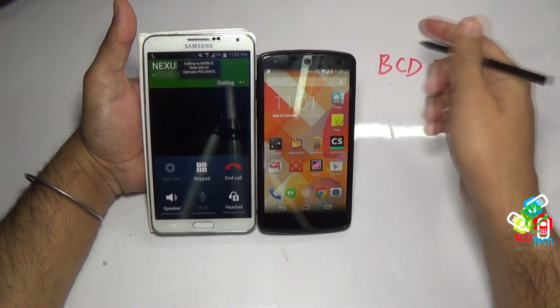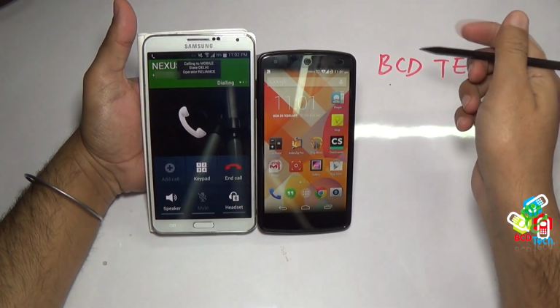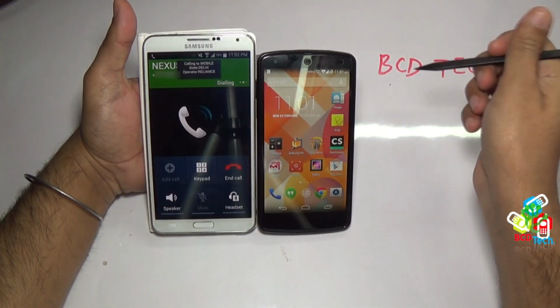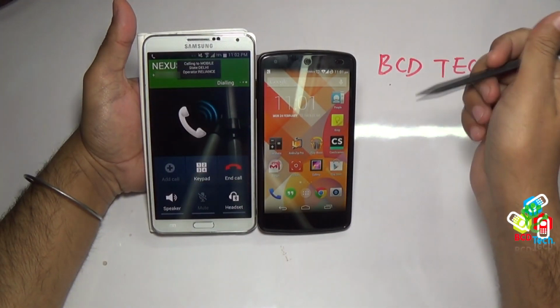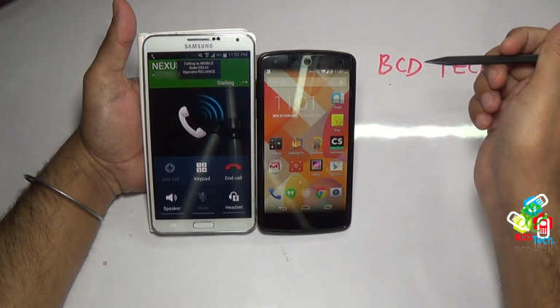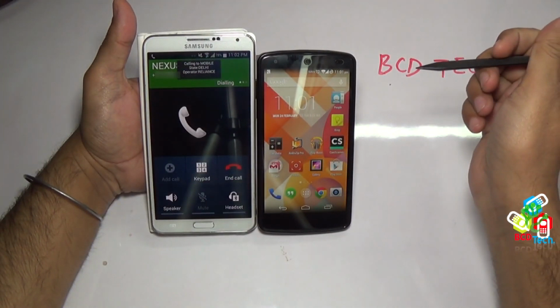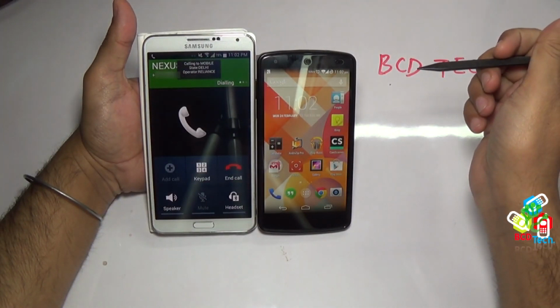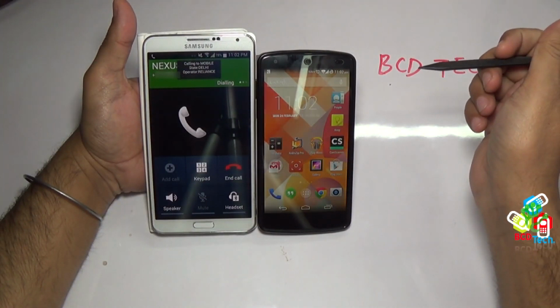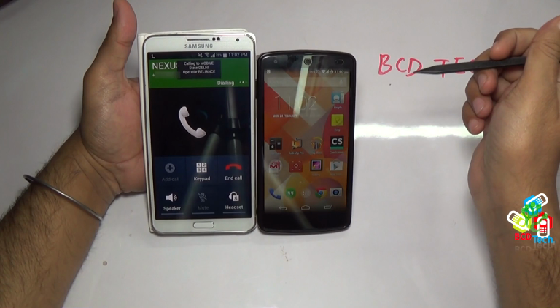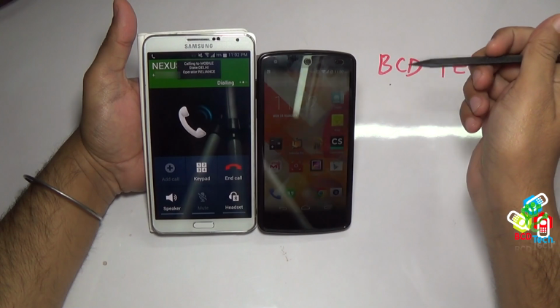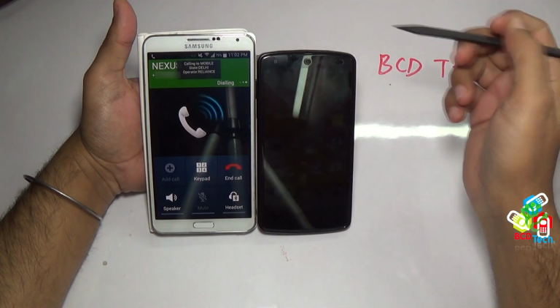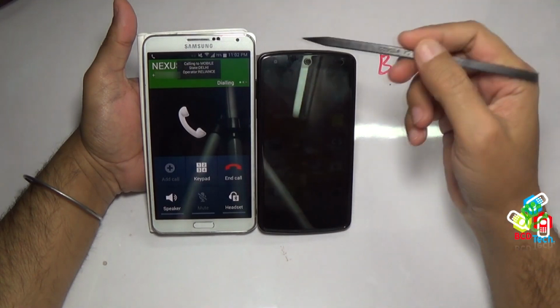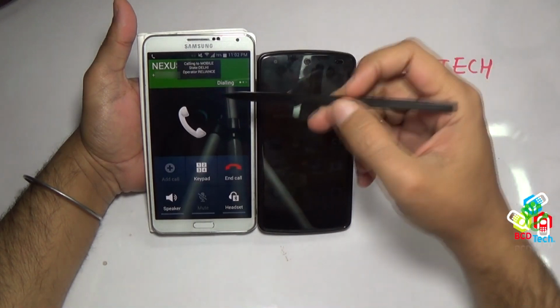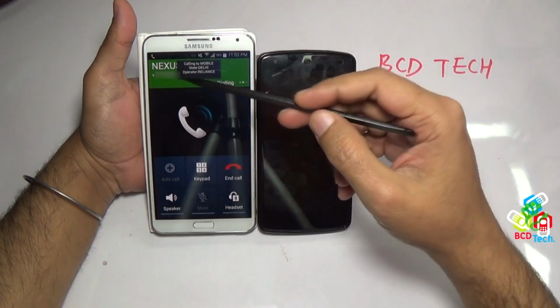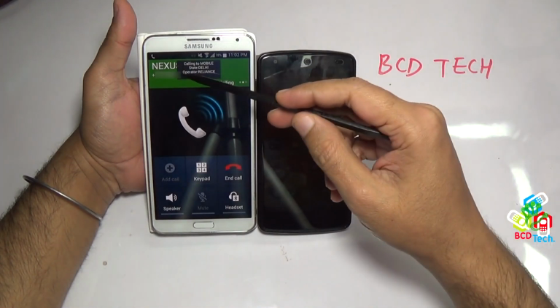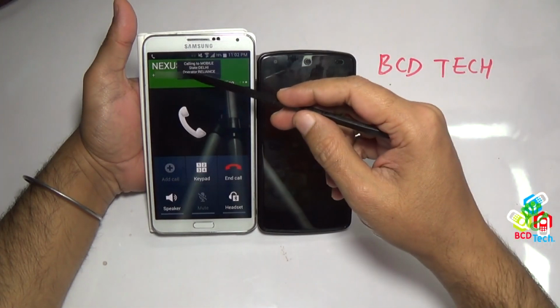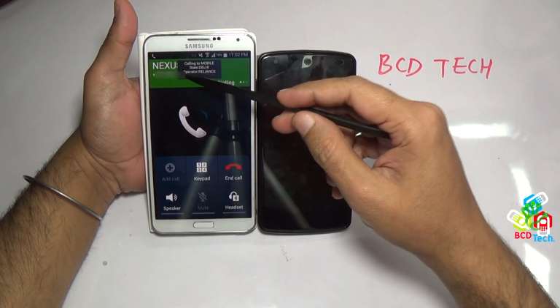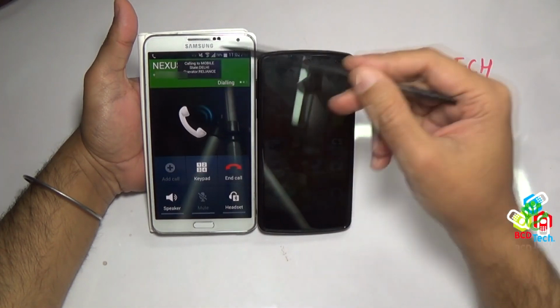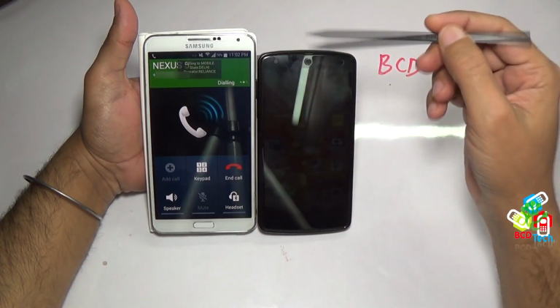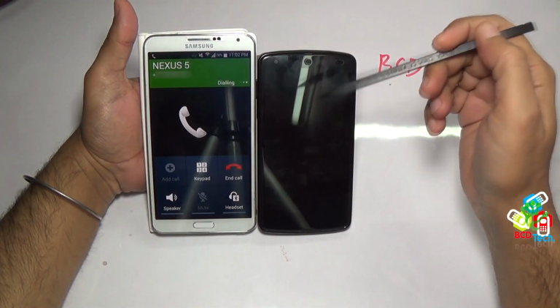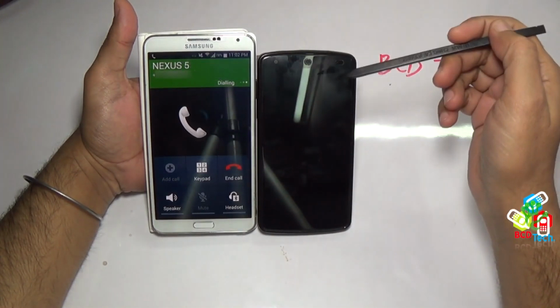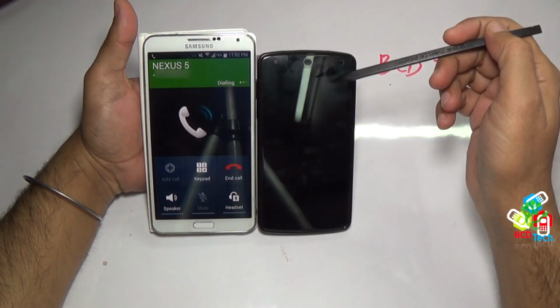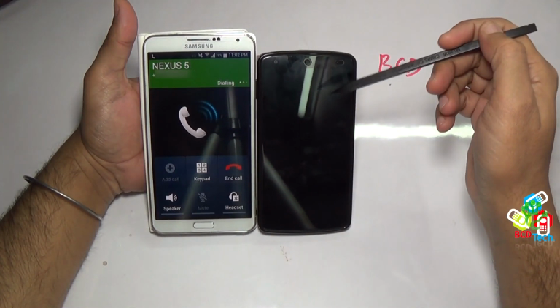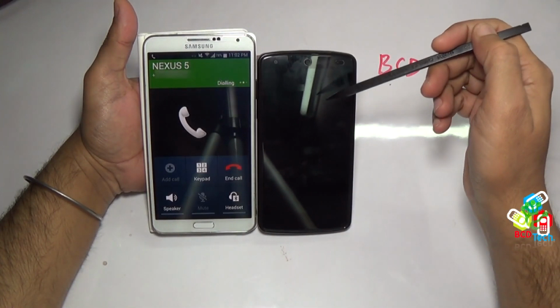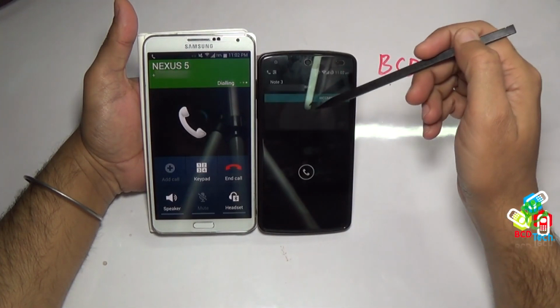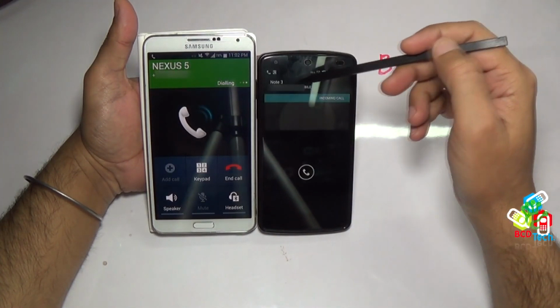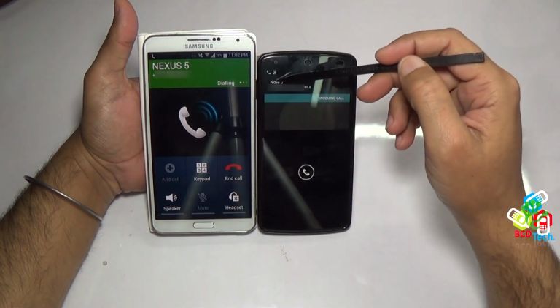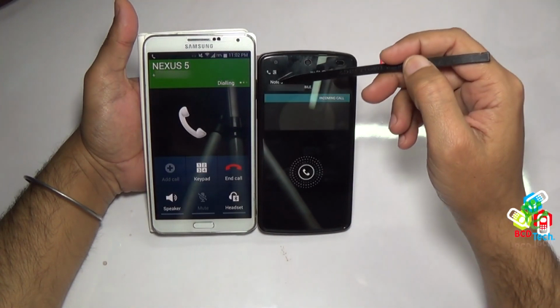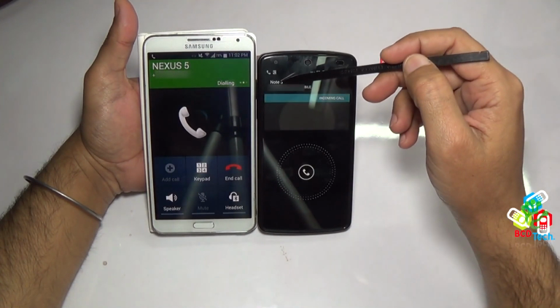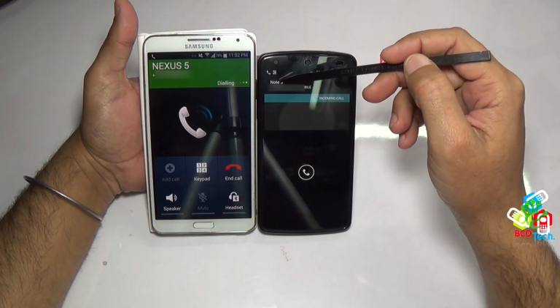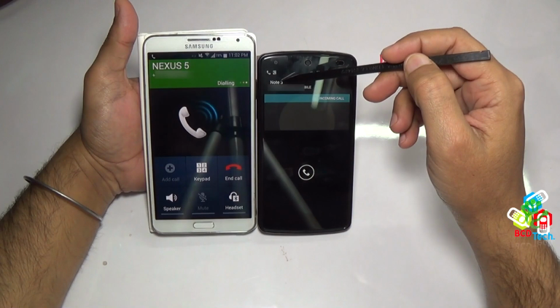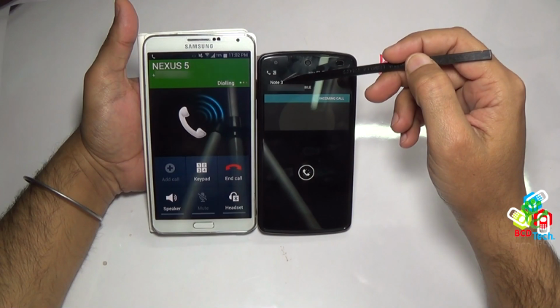Now I am calling with node 3 to the Nexus 5 SIM, and here you can see the node 3 calling notification on the stock dialer.